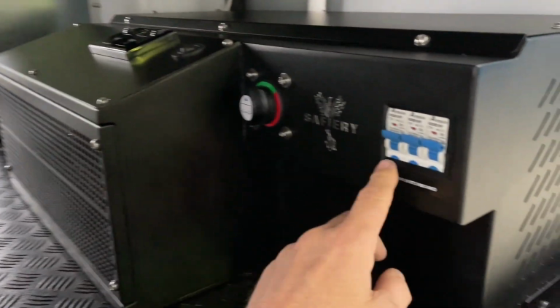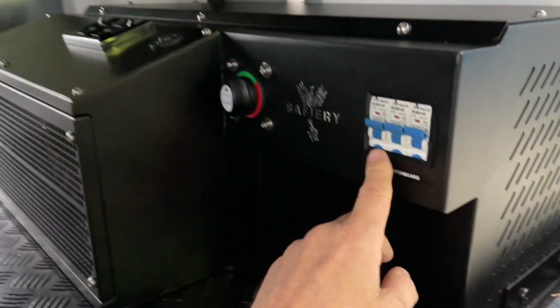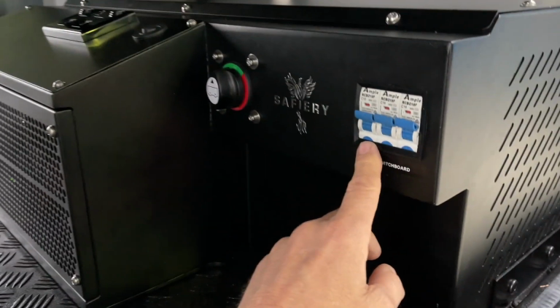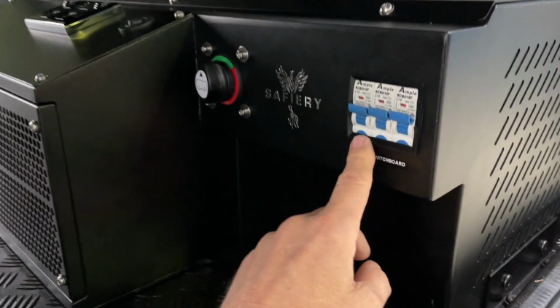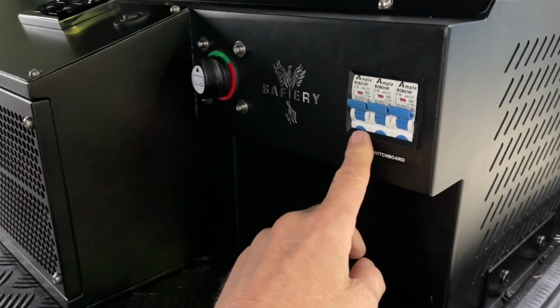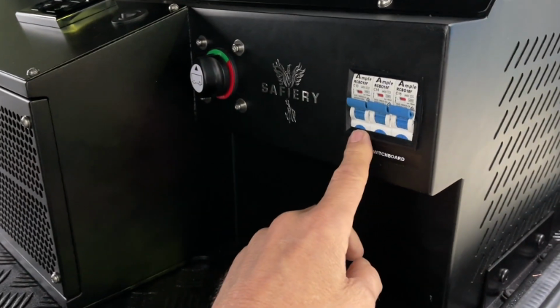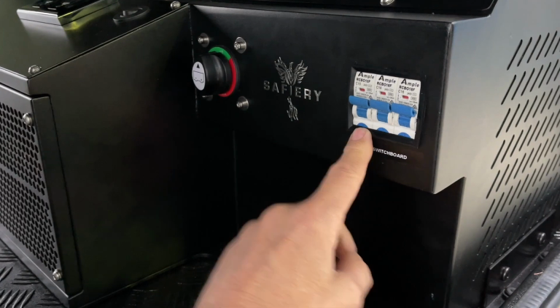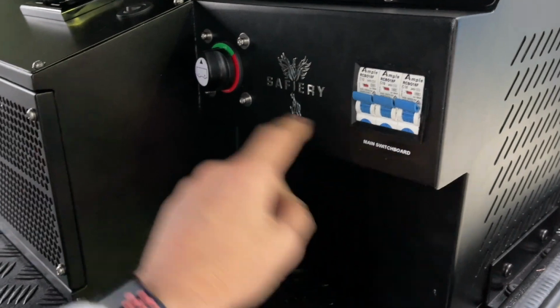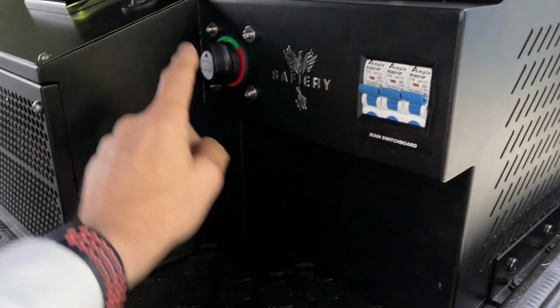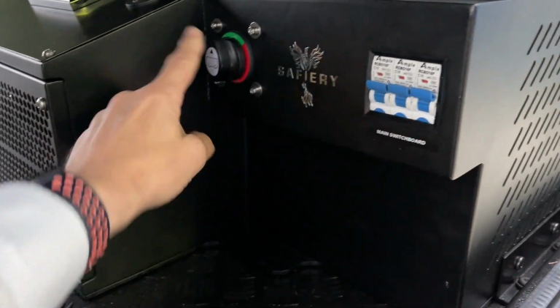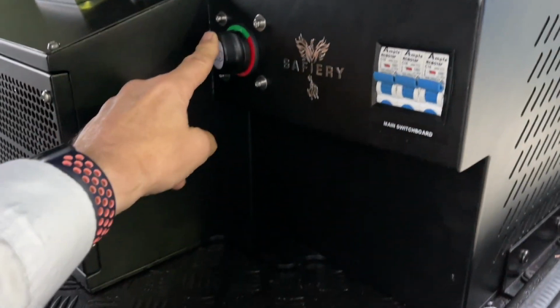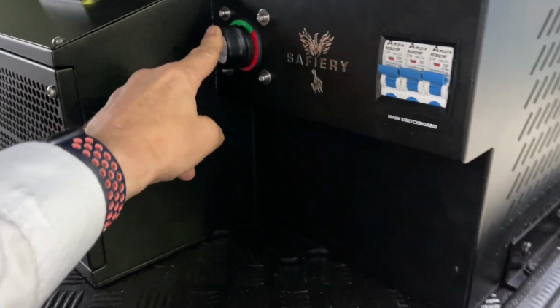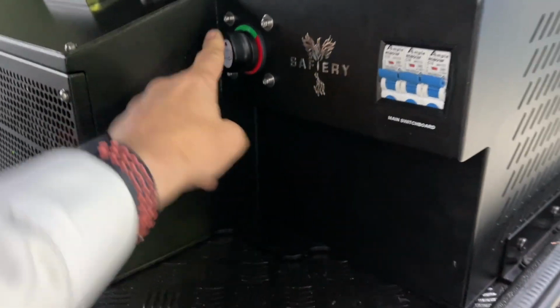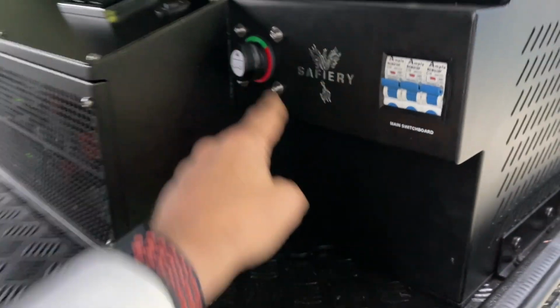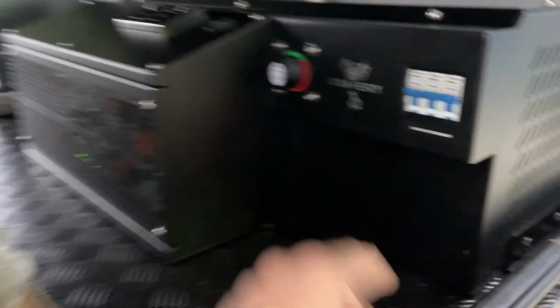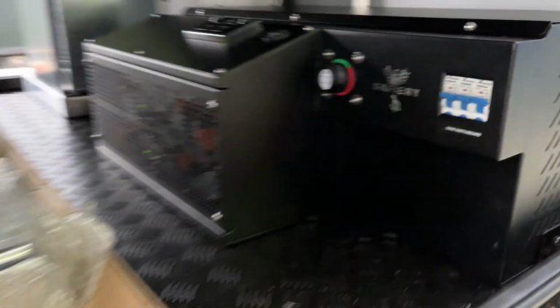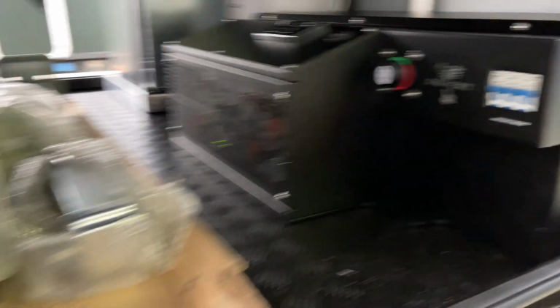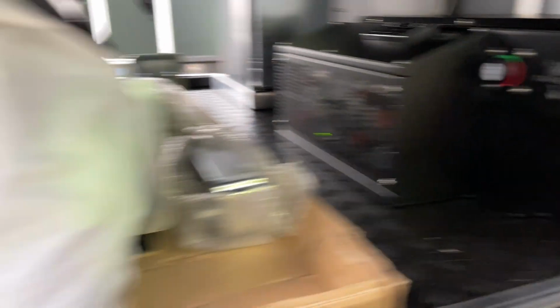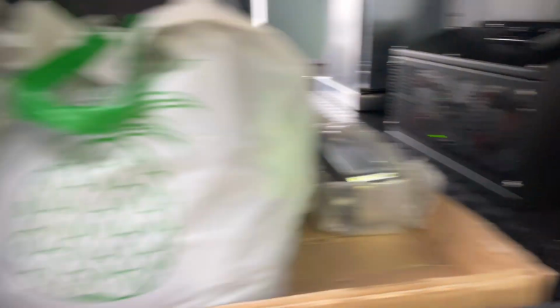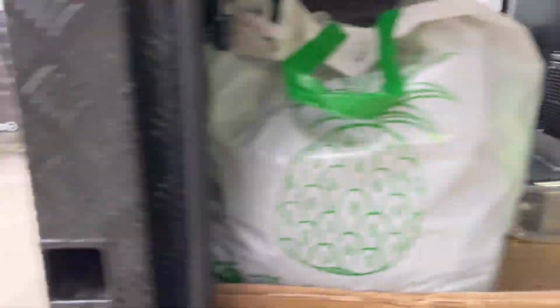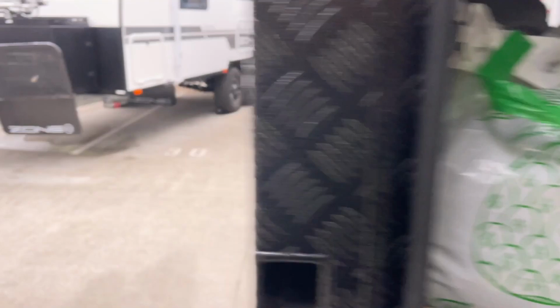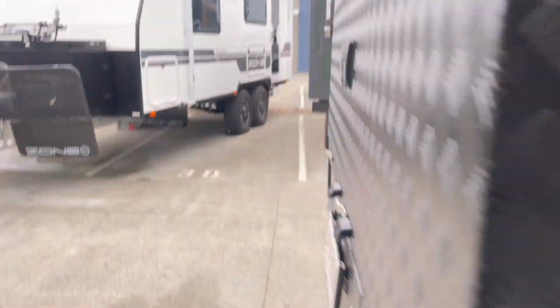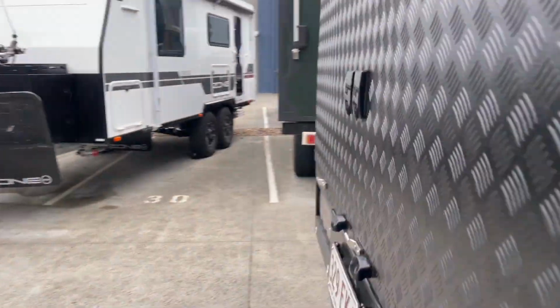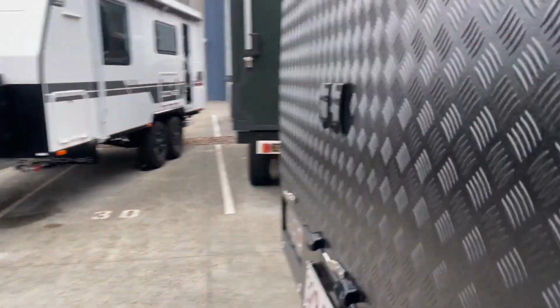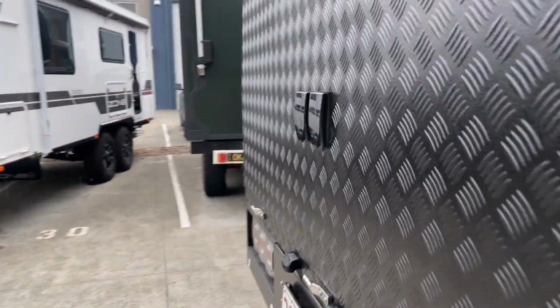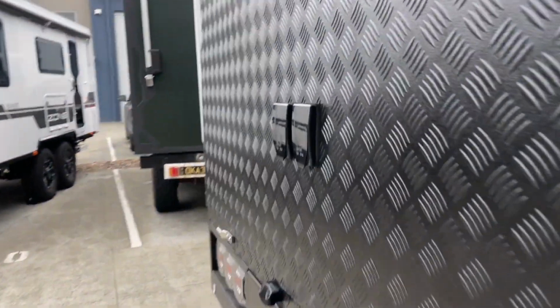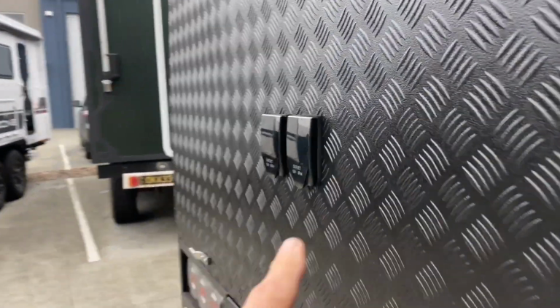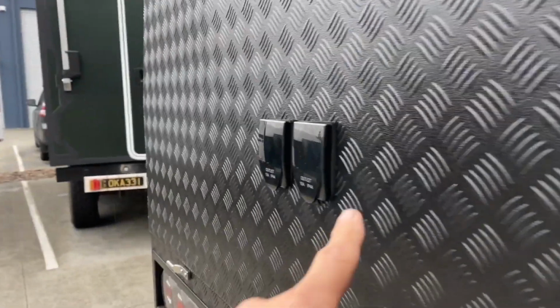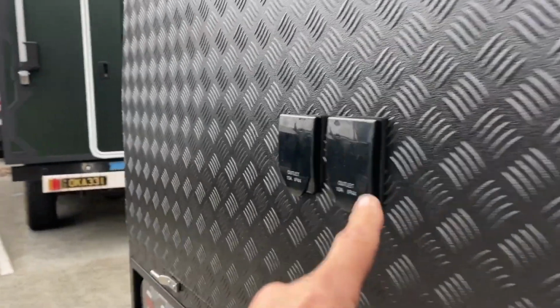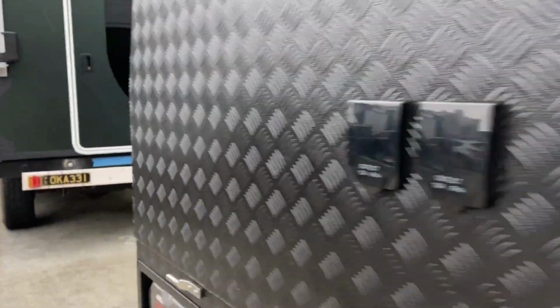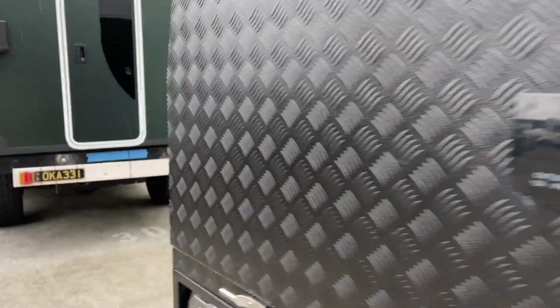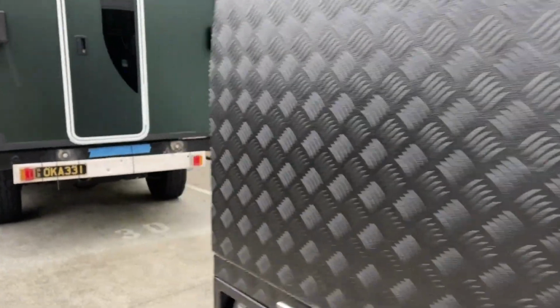We've got our RCBOs here, we've got our isolator here. Let's walk around to the other side now — power in, power out at the back.